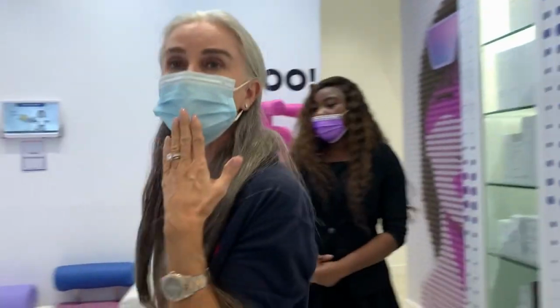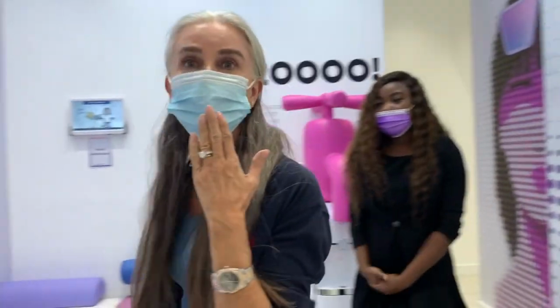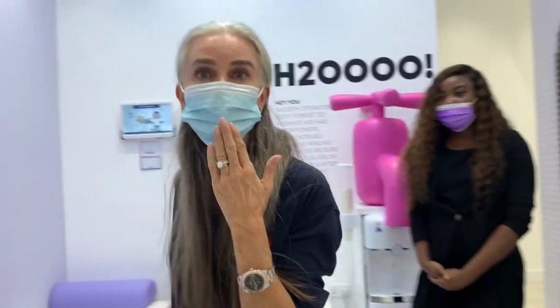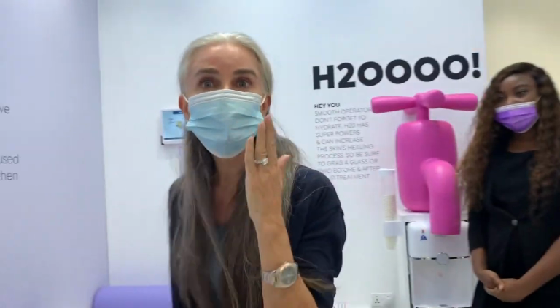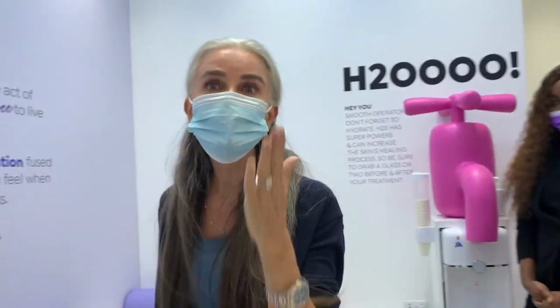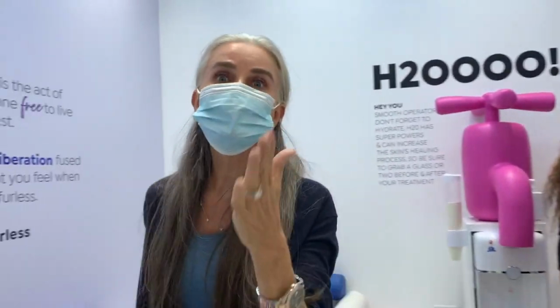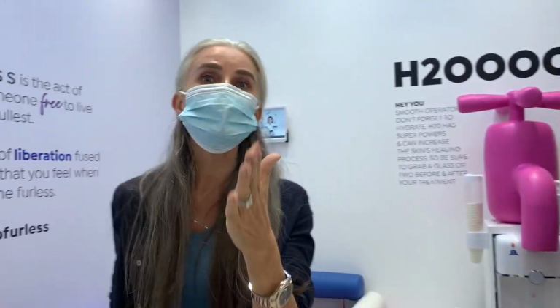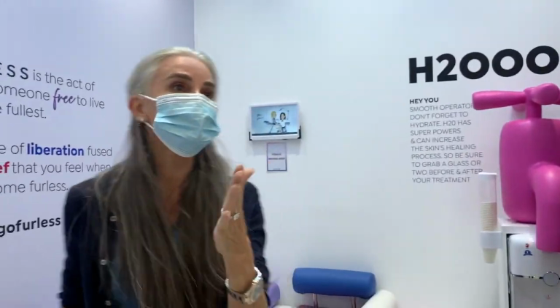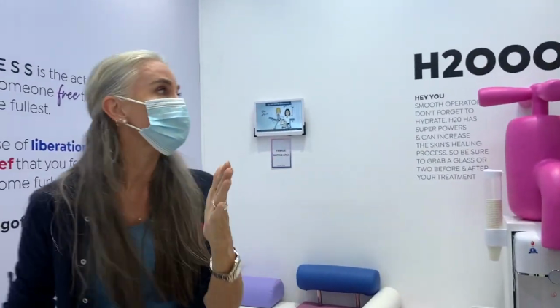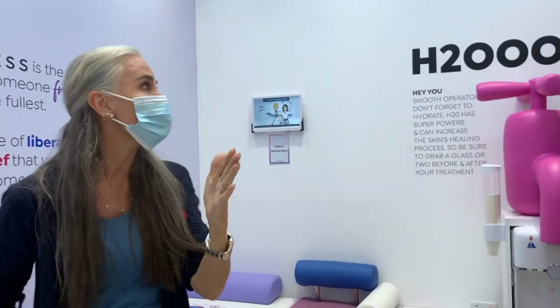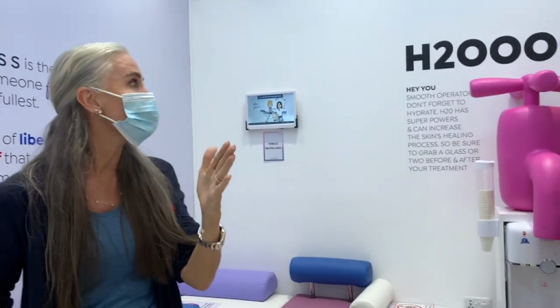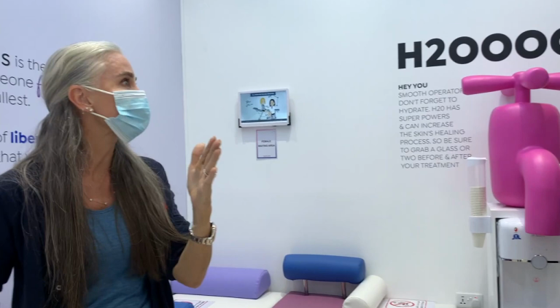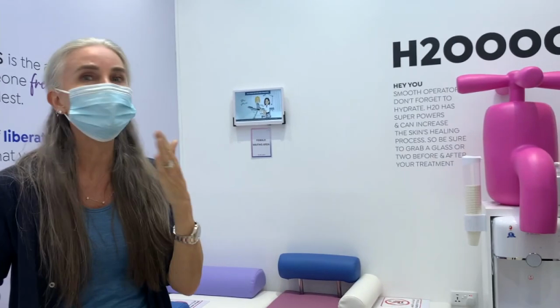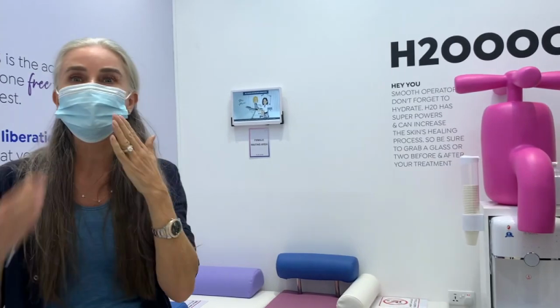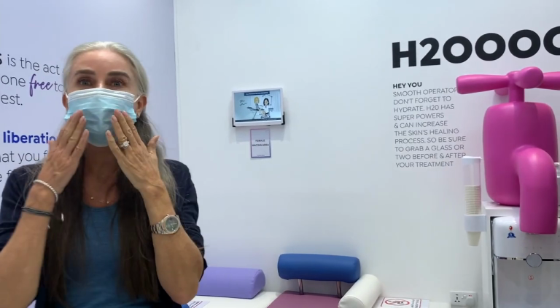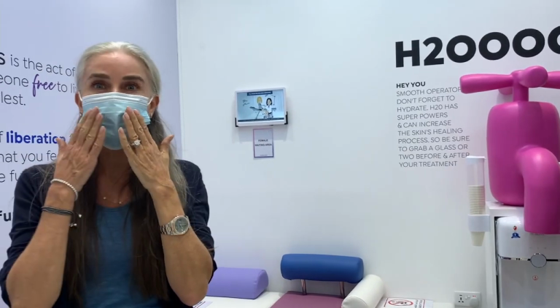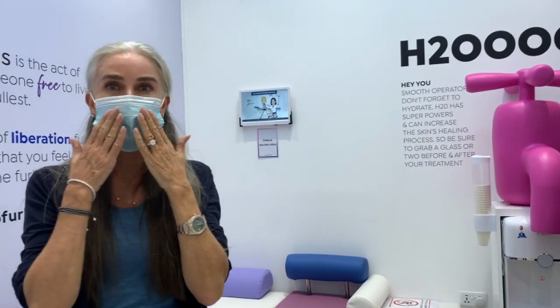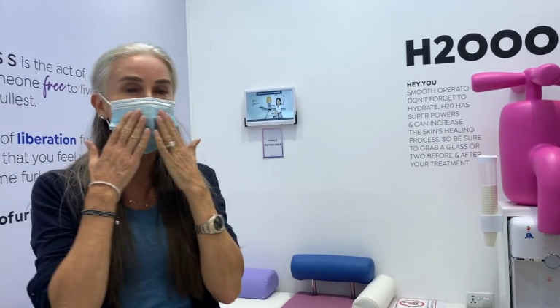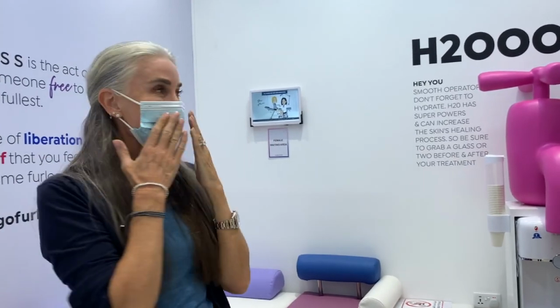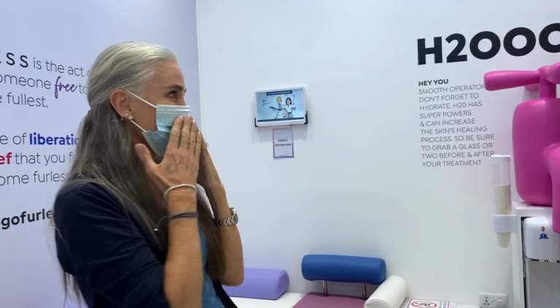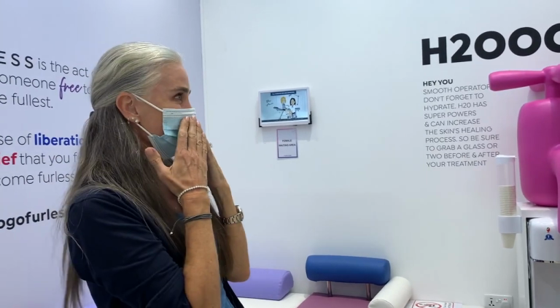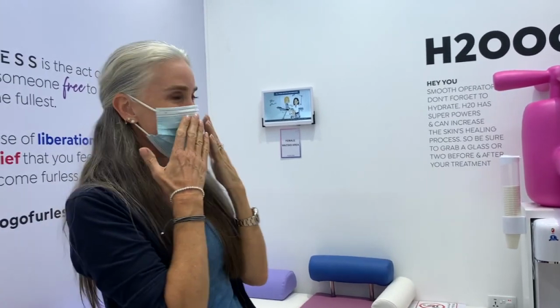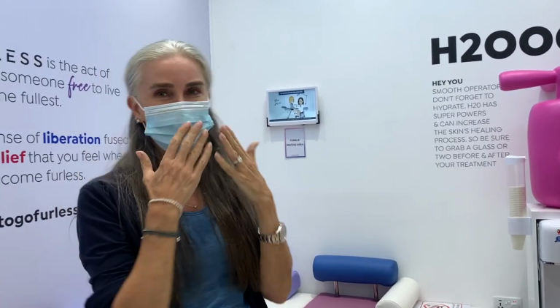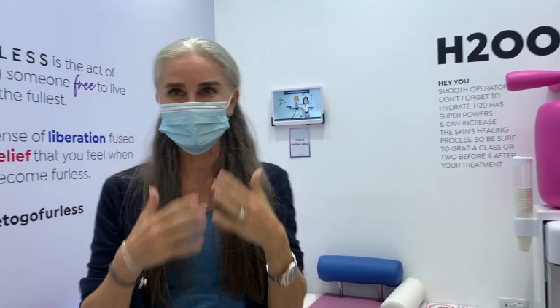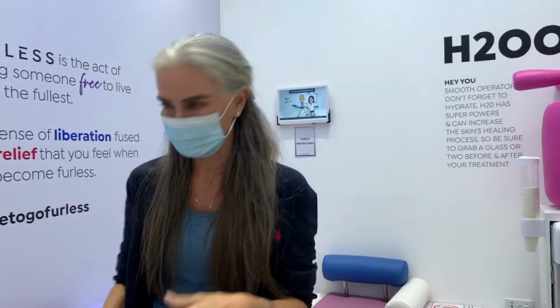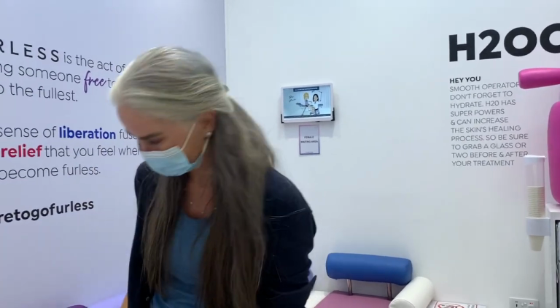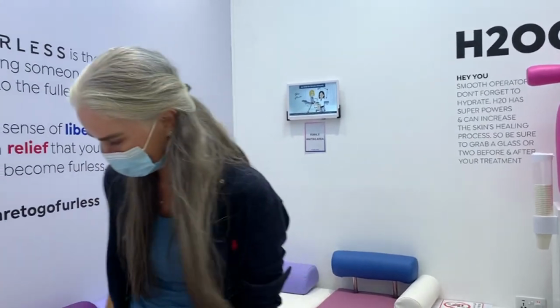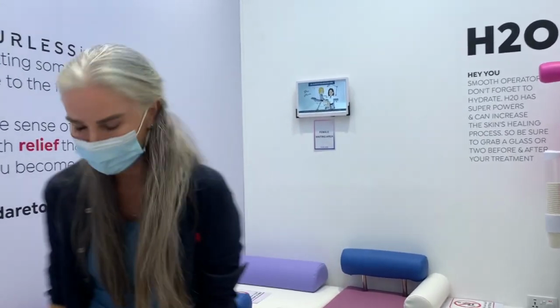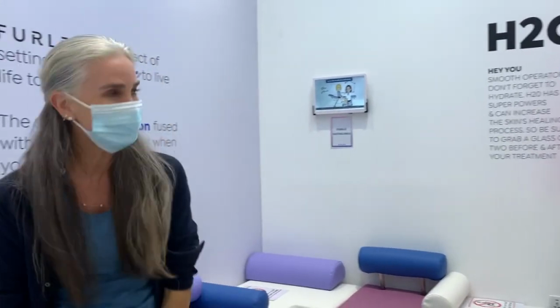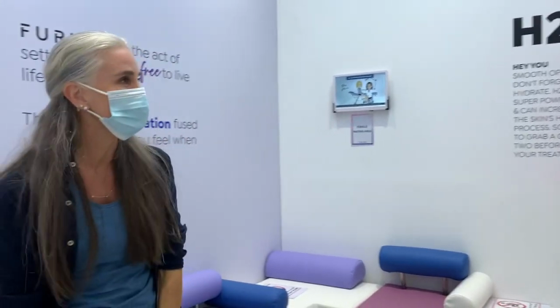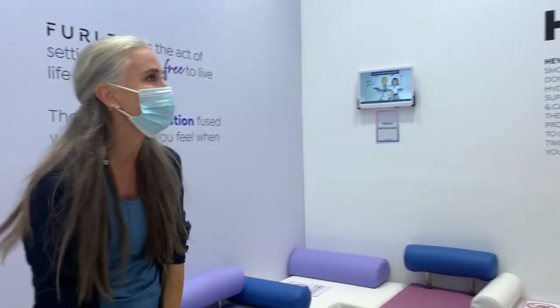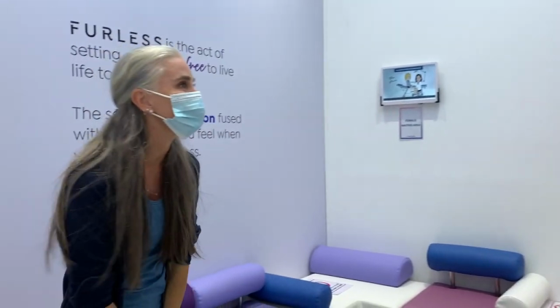There's a reason for the mask — it's to cover up the whiskers until they get sorted out.